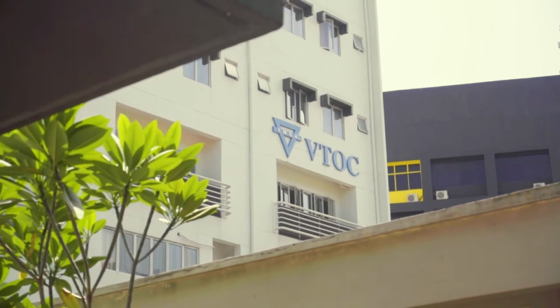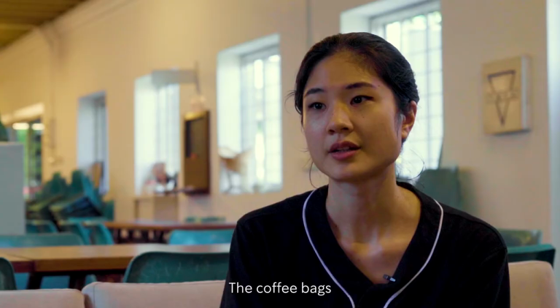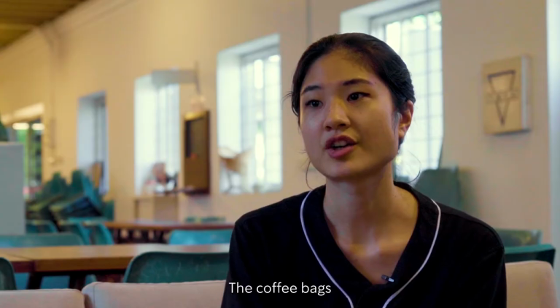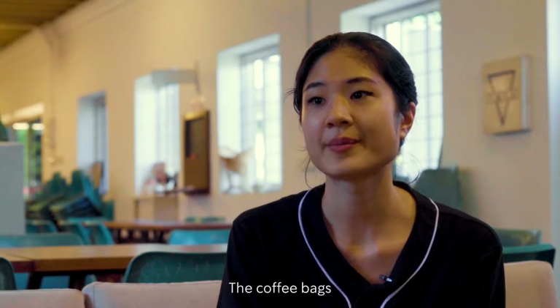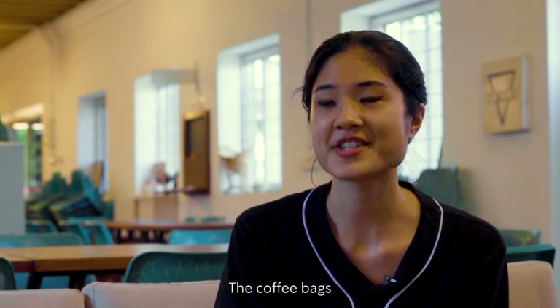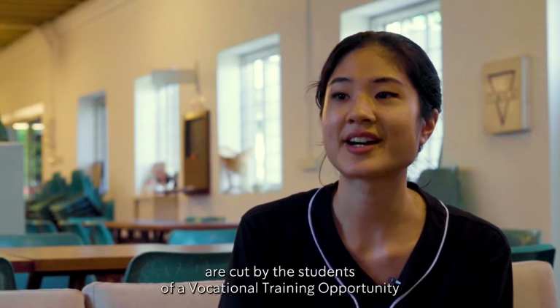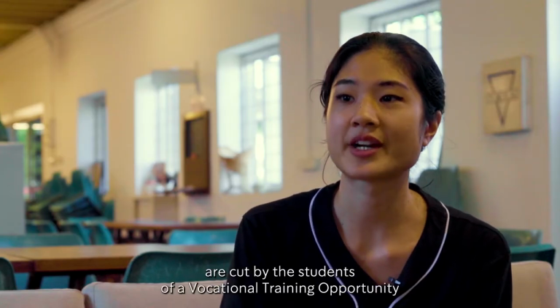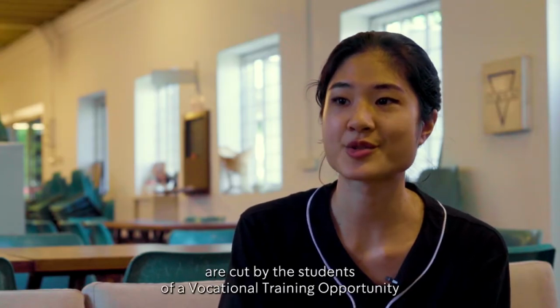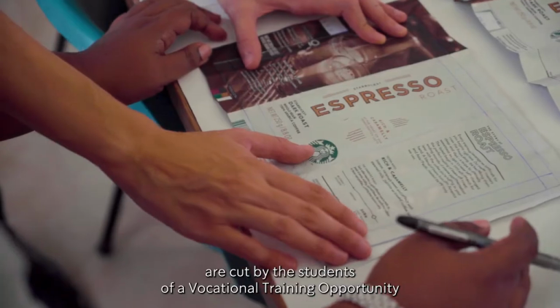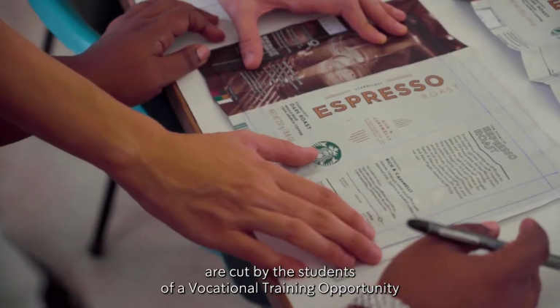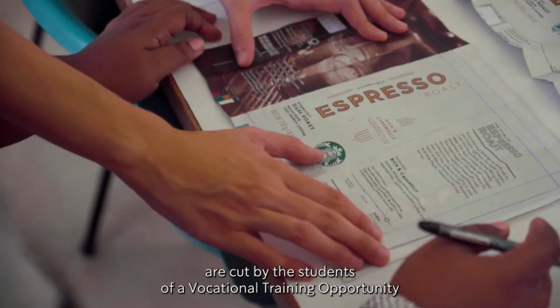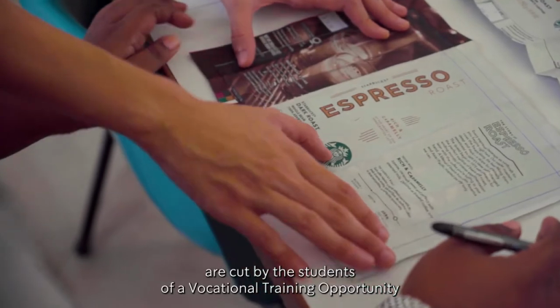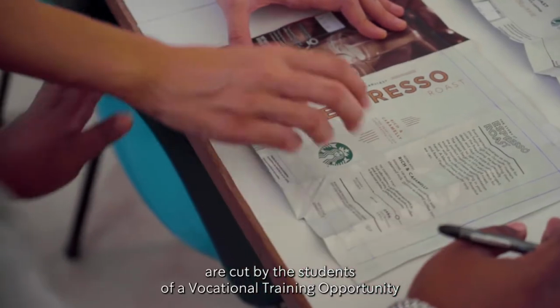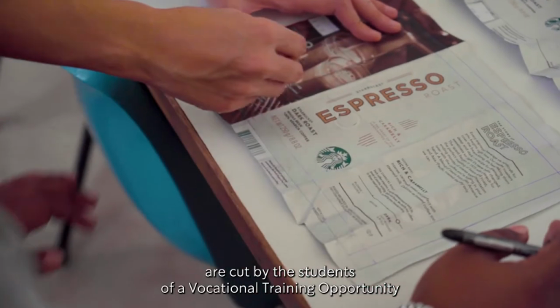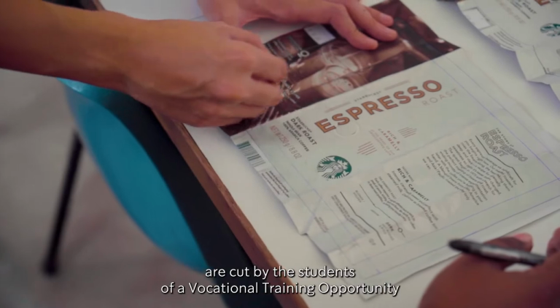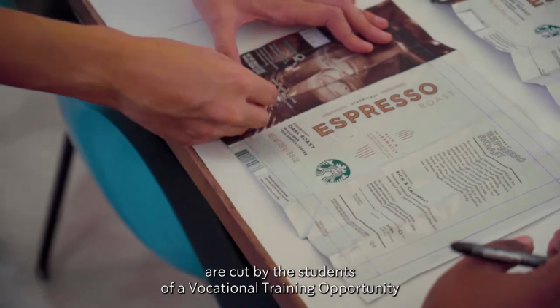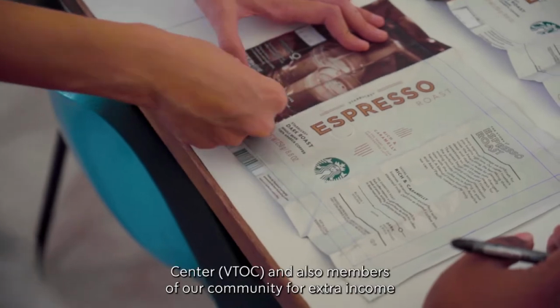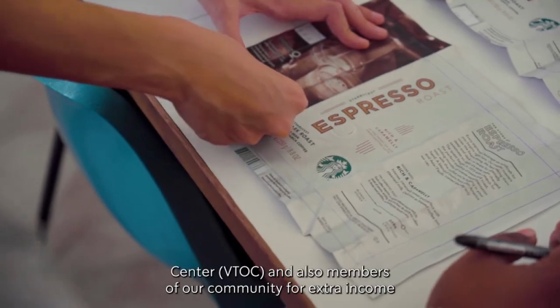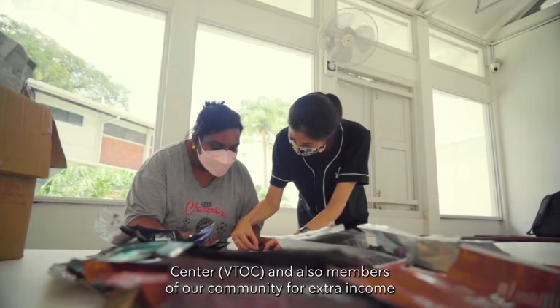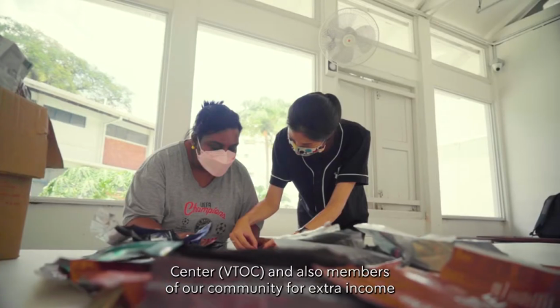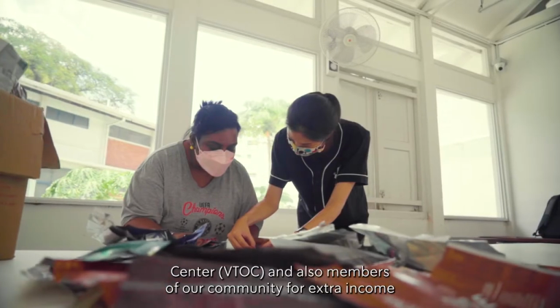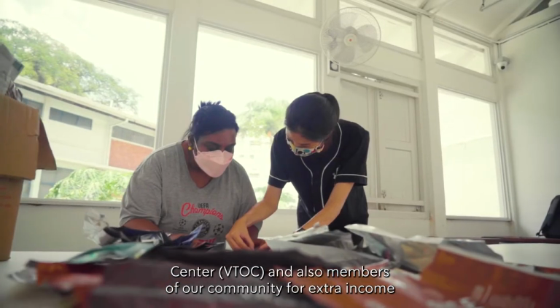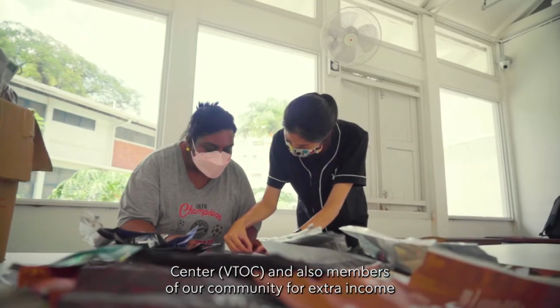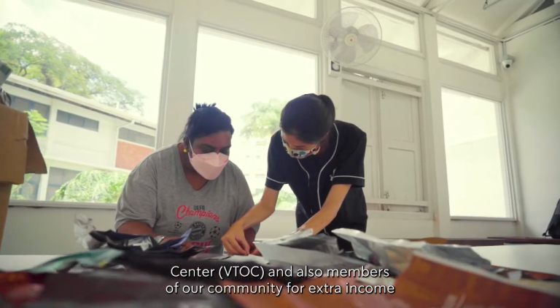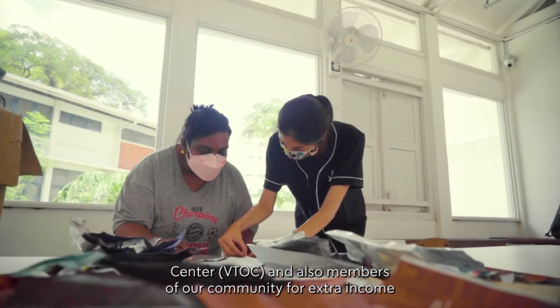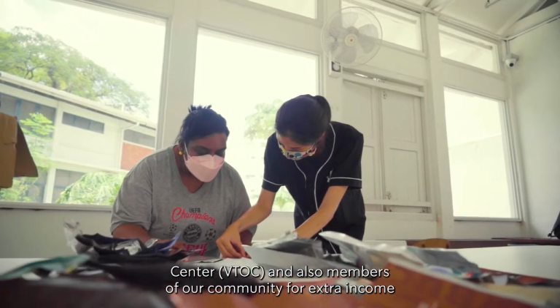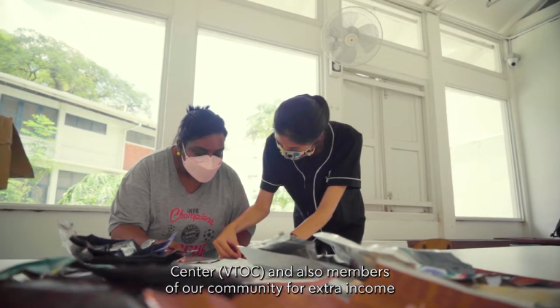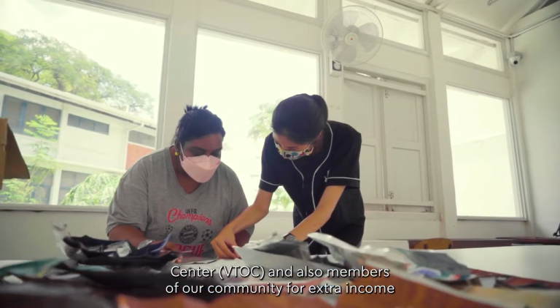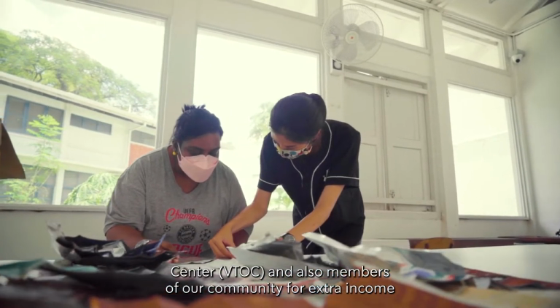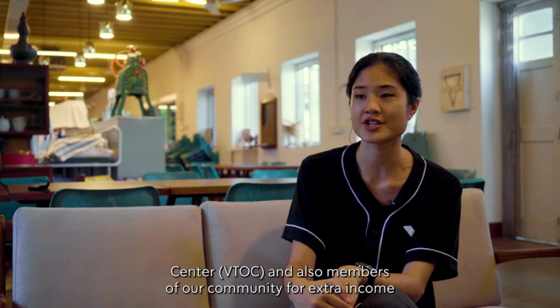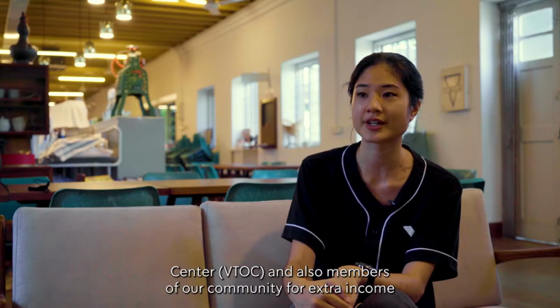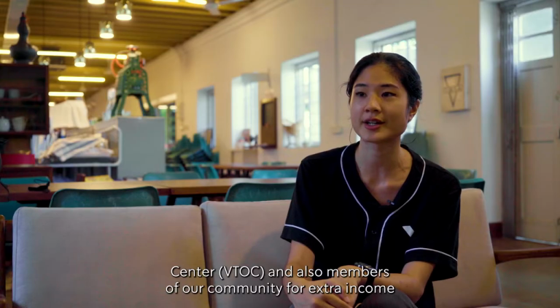The coffee bags are cut by the students of our Vocational Training Opportunities Centre, or VTOC, and also members of our community for extra income.